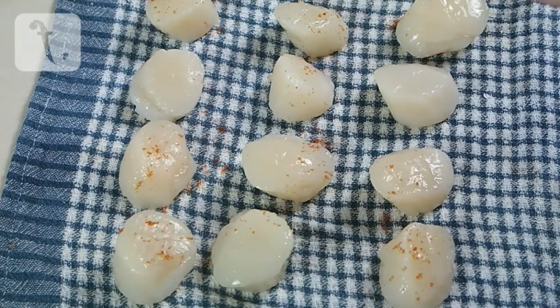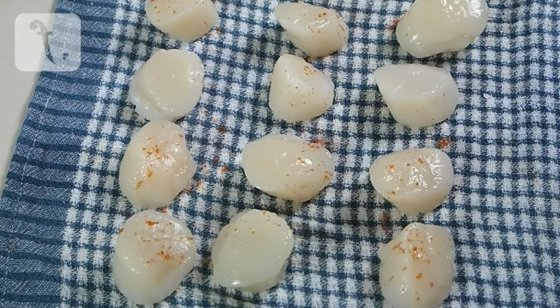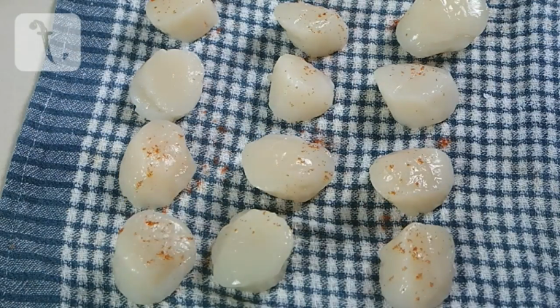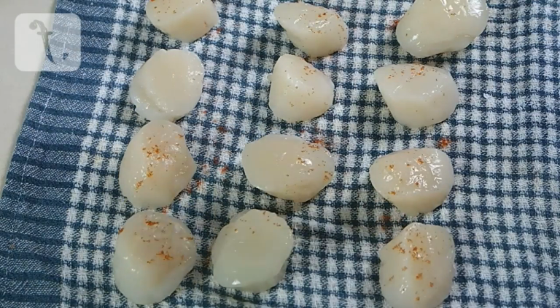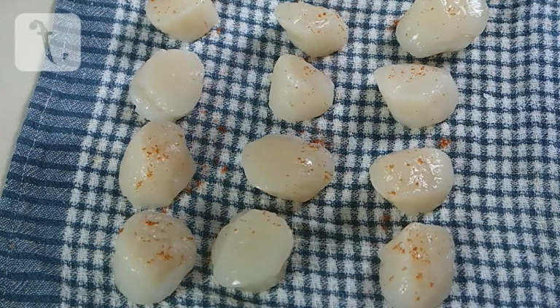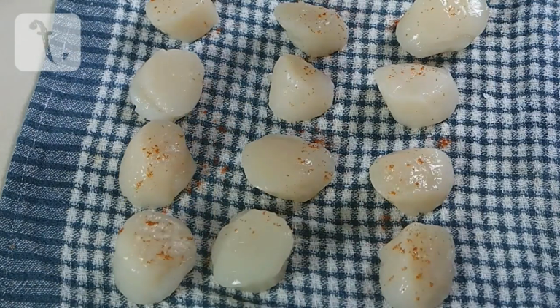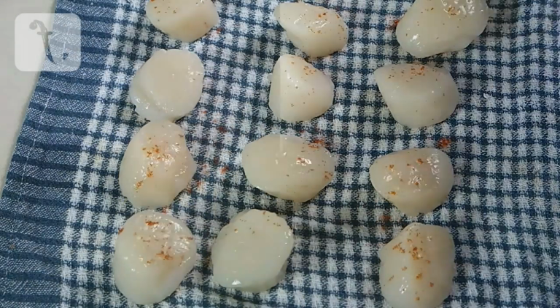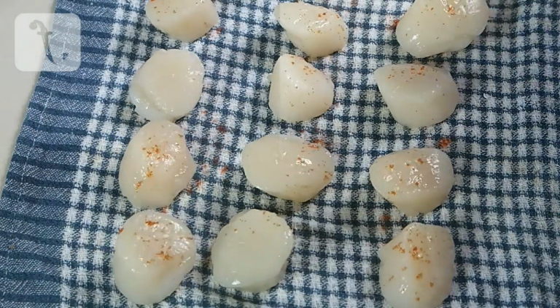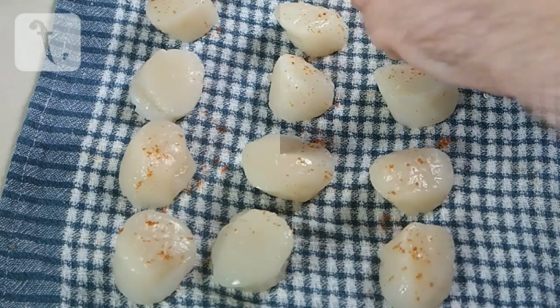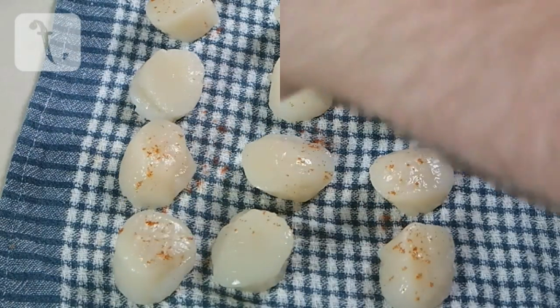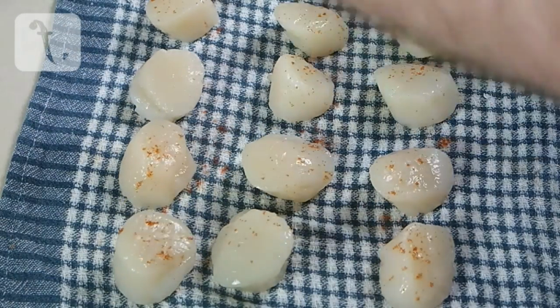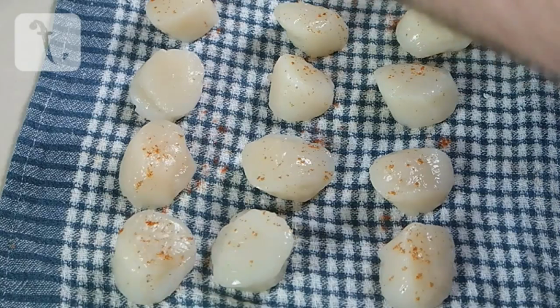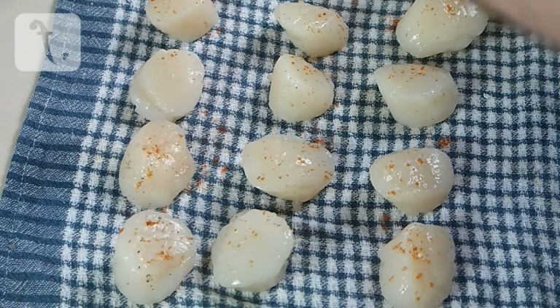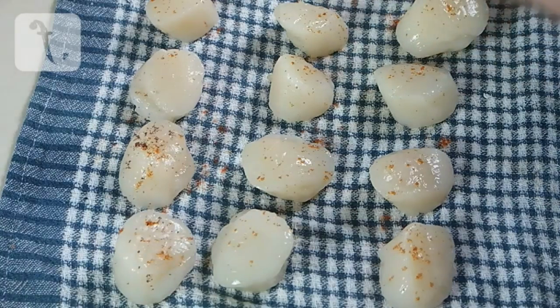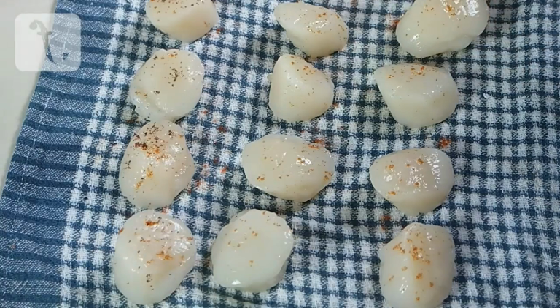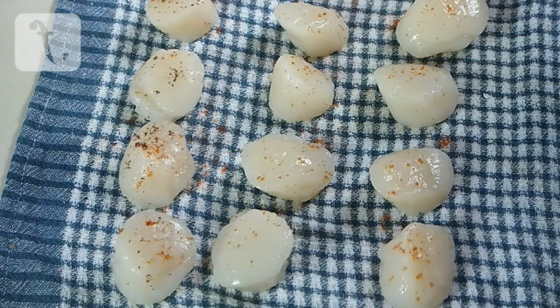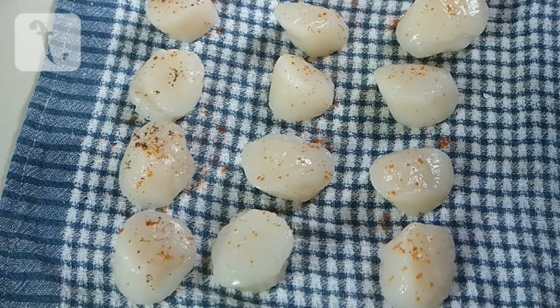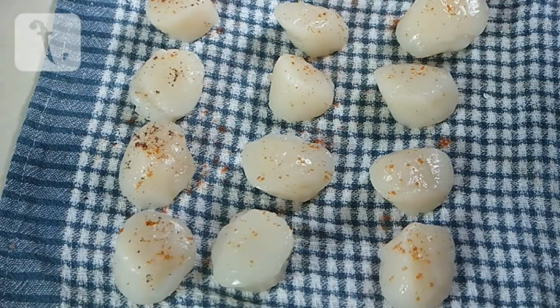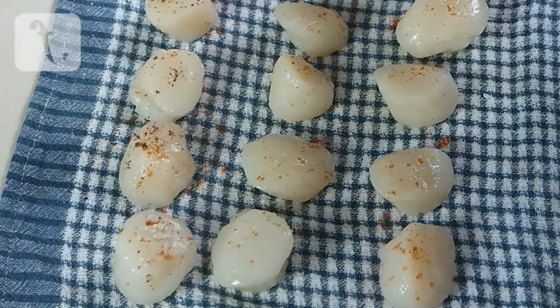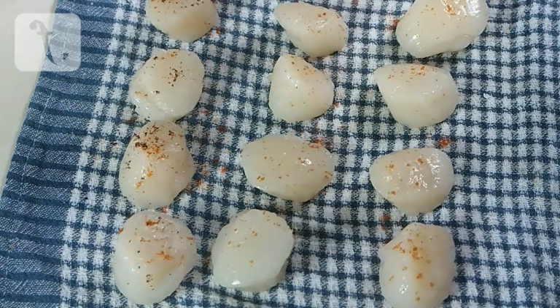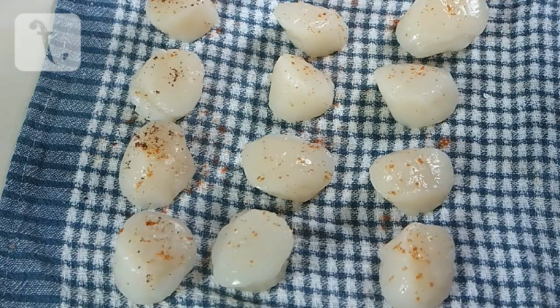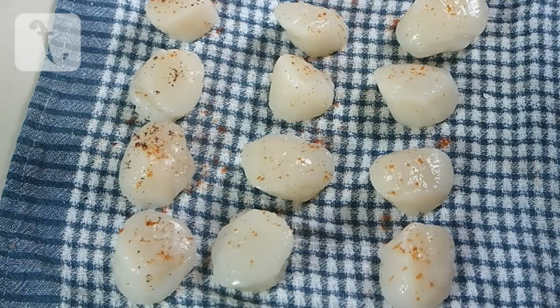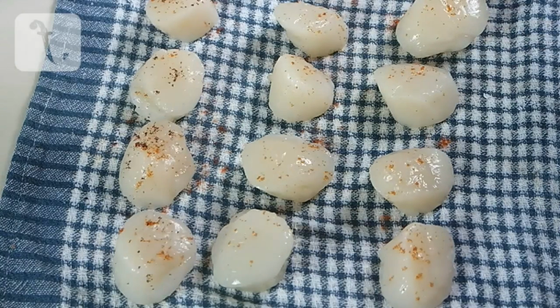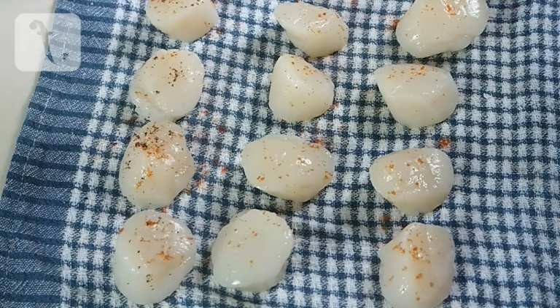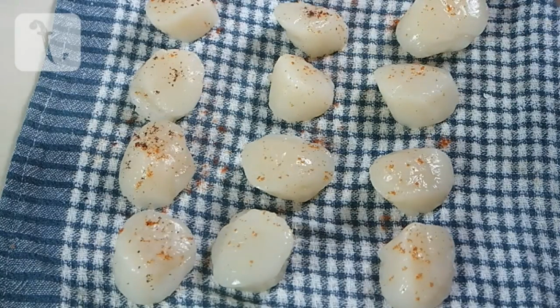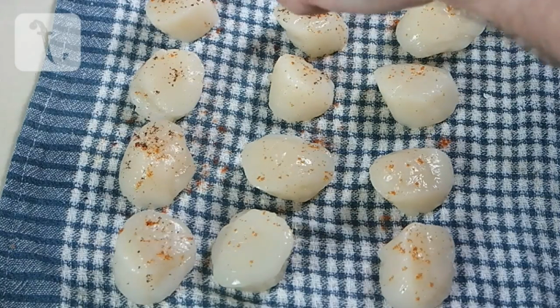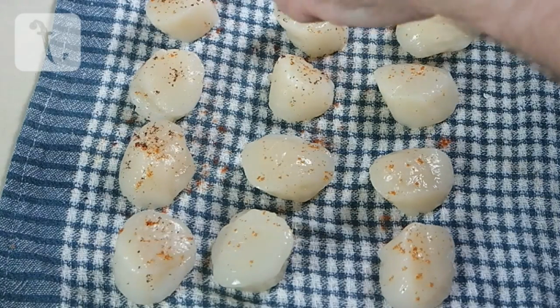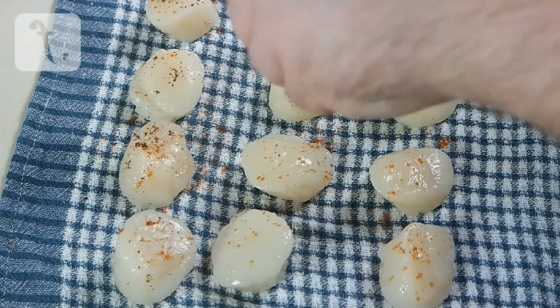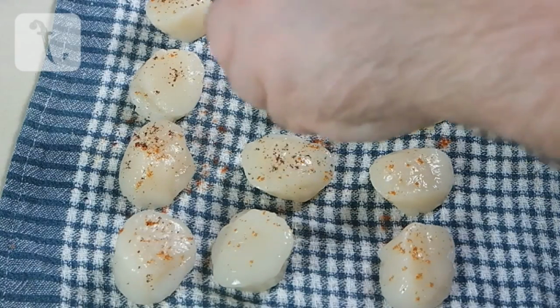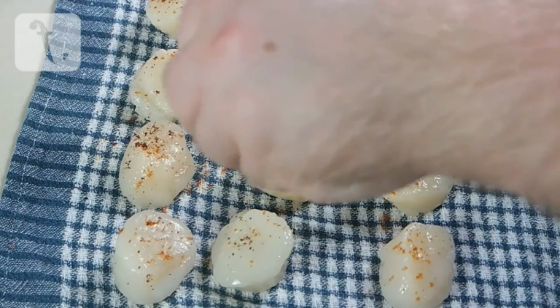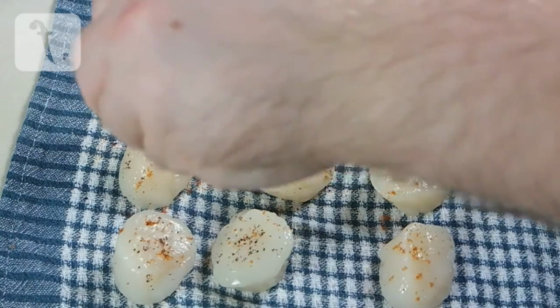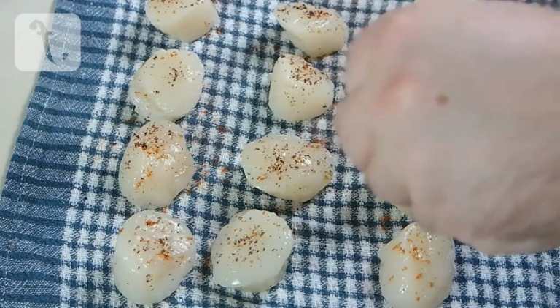Sprinkle the scallops with some of the cayenne, sumac and salt. However much or little is up to you.